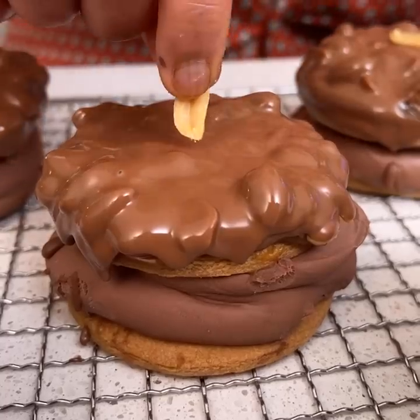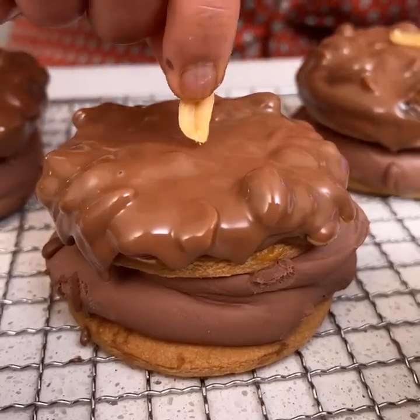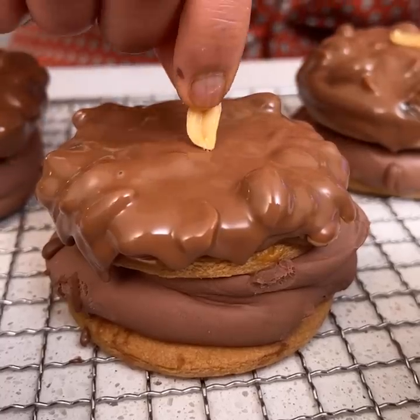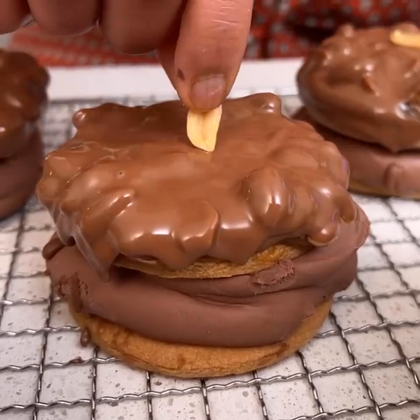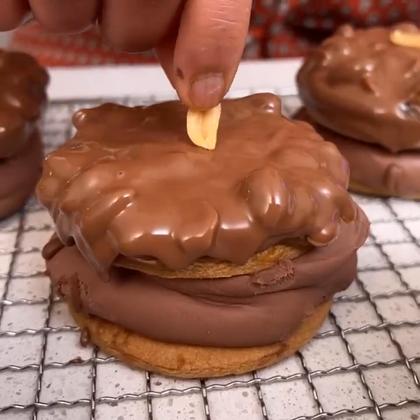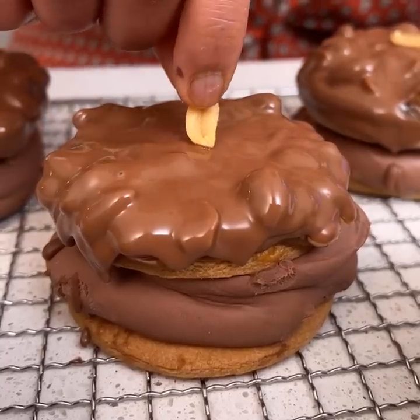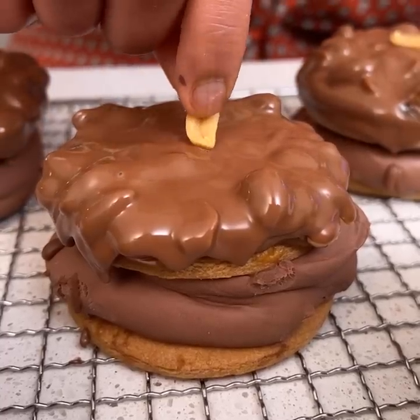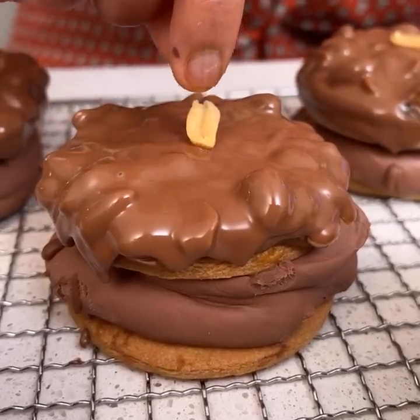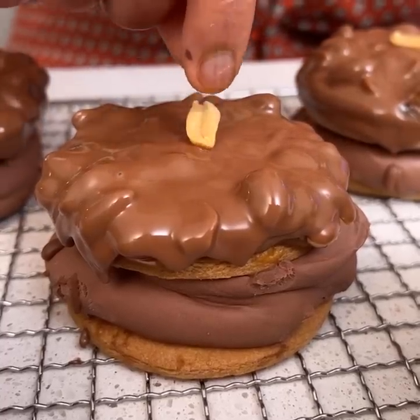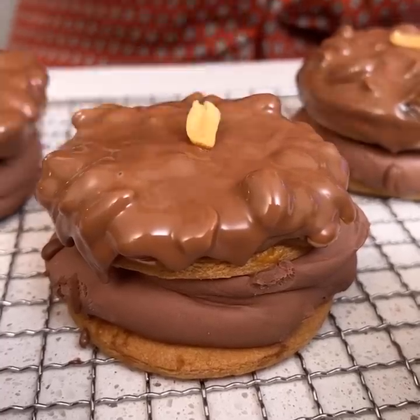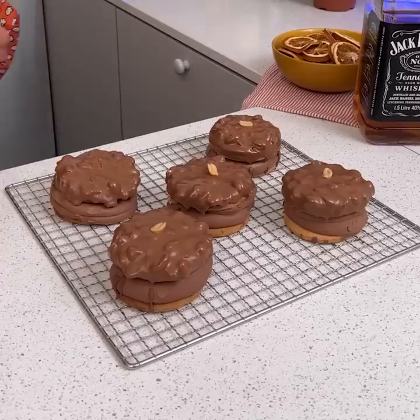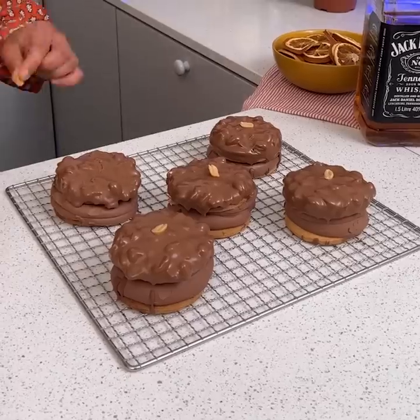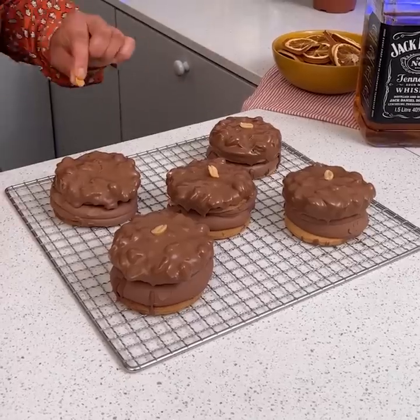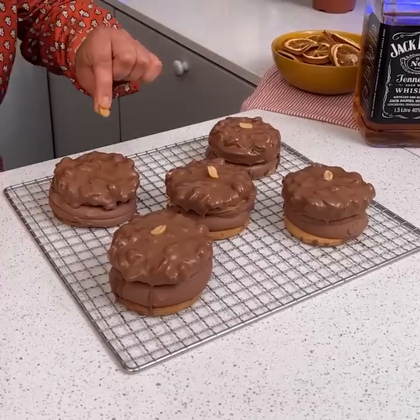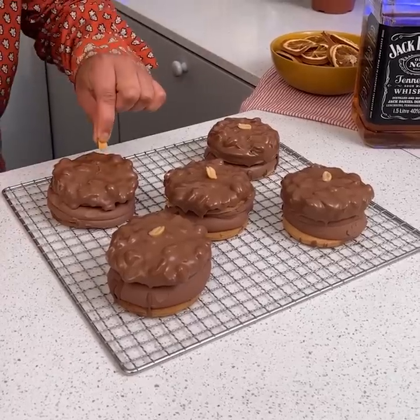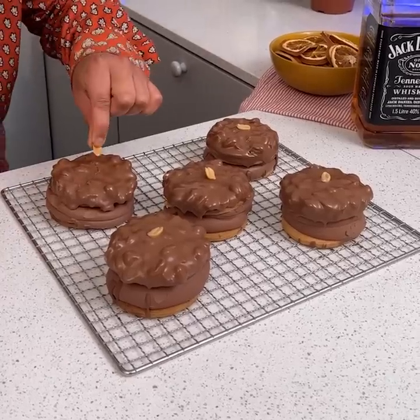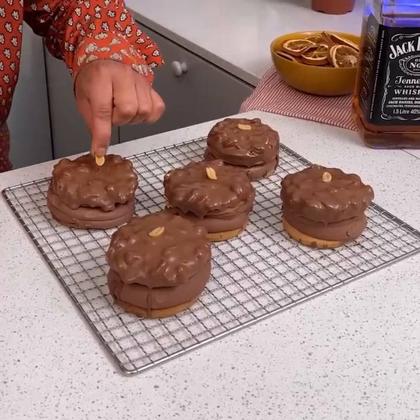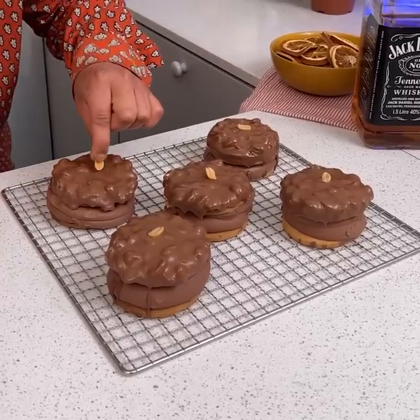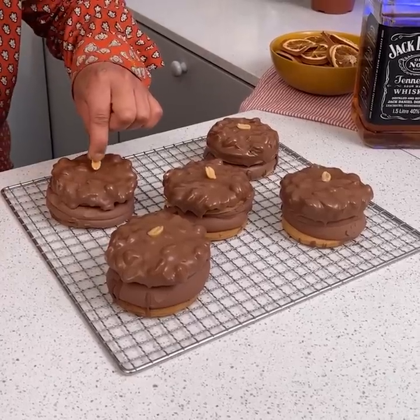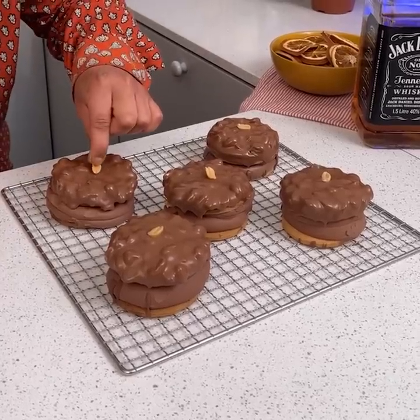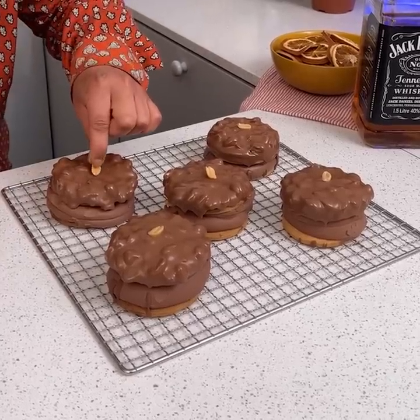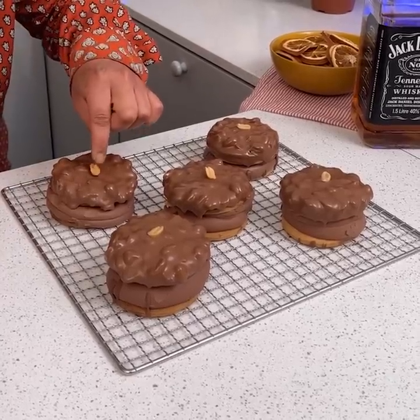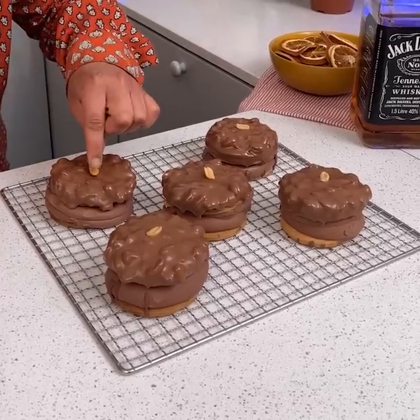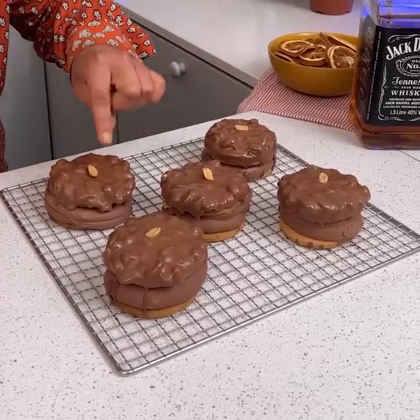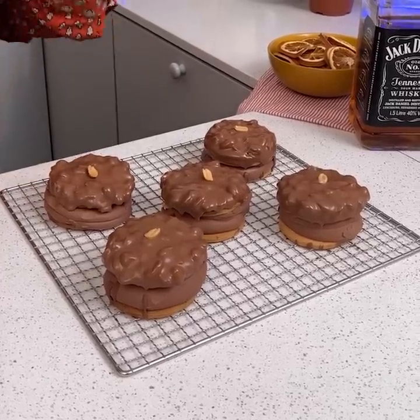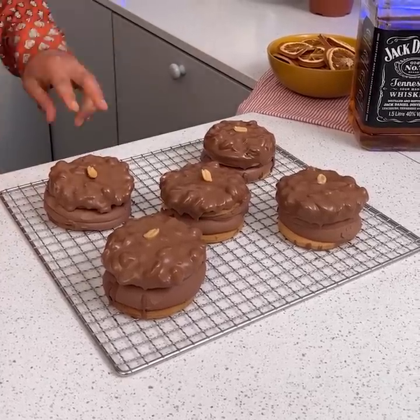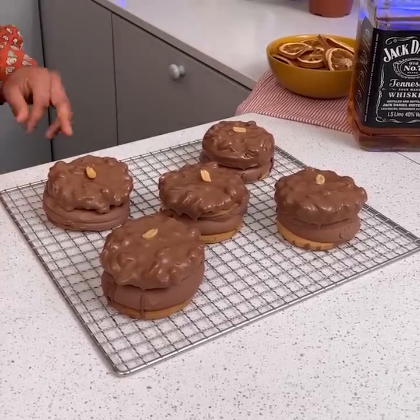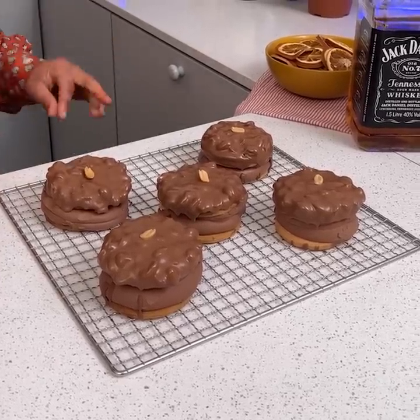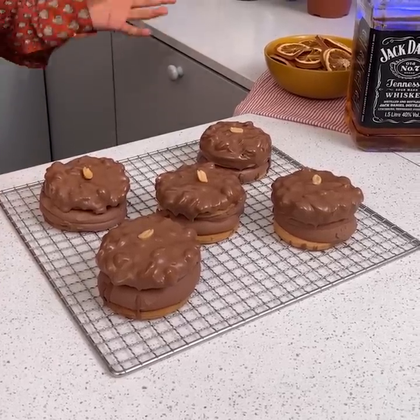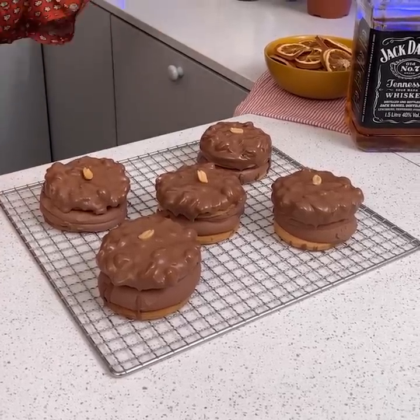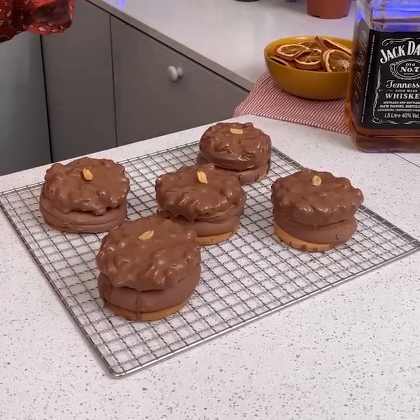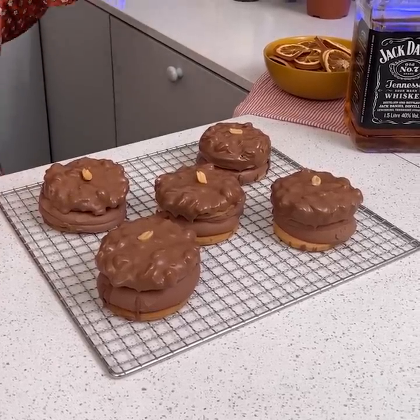We're going to finish placing our peanuts right on top. They look so yummy.